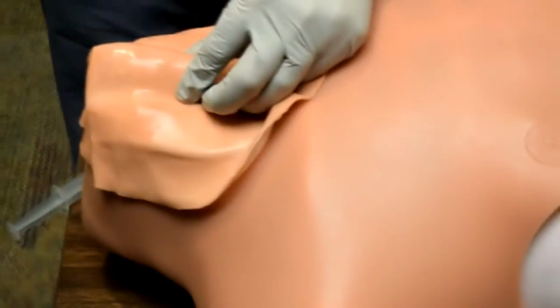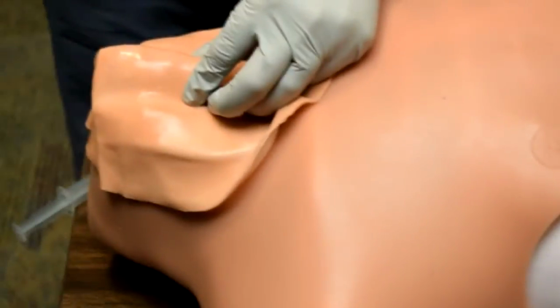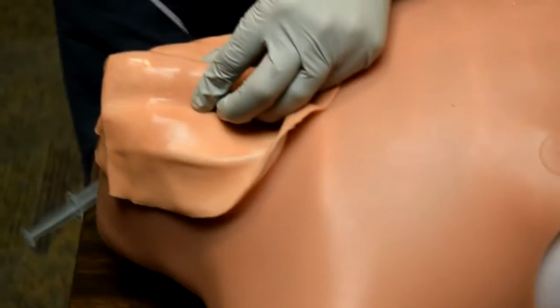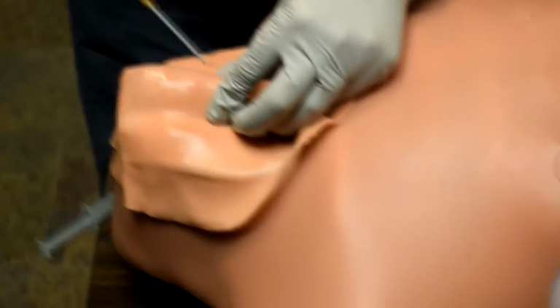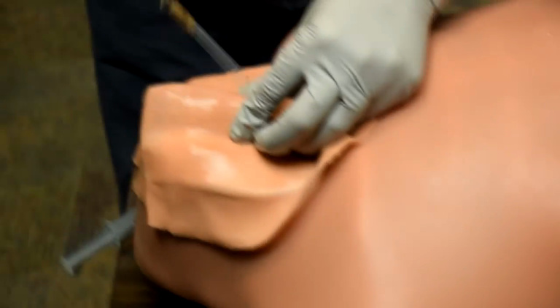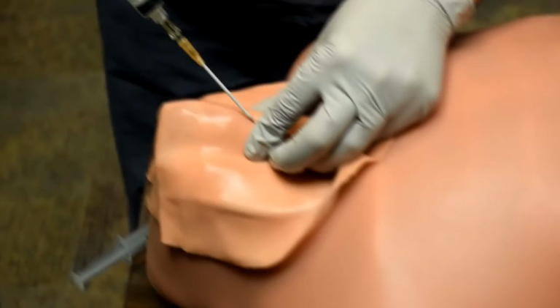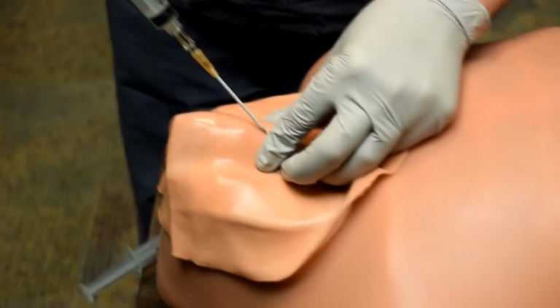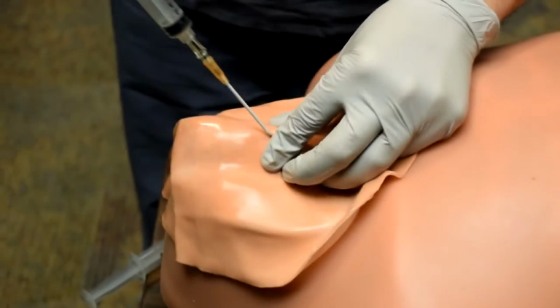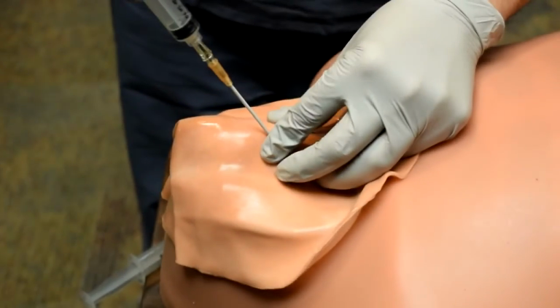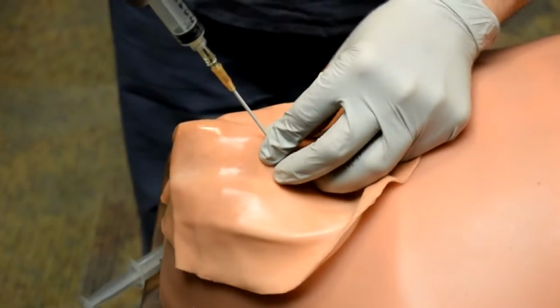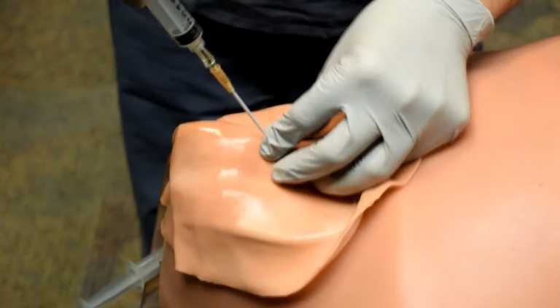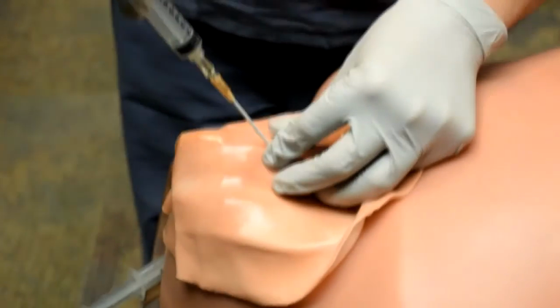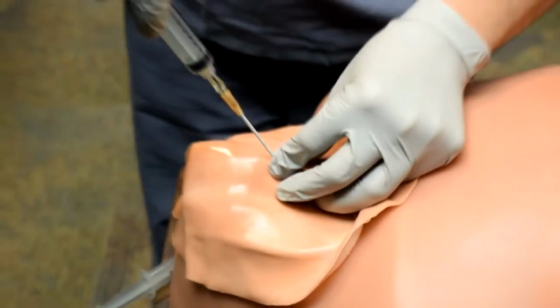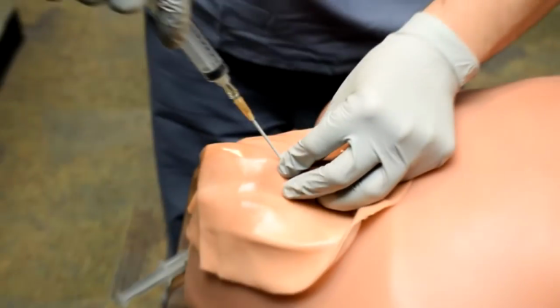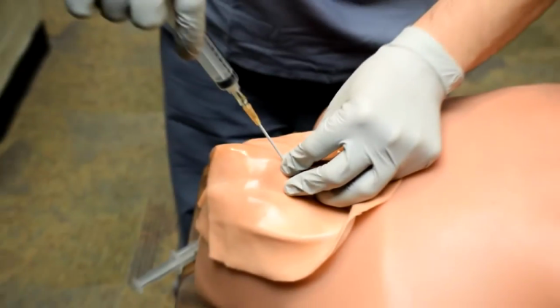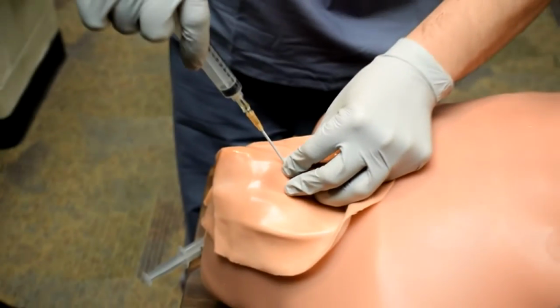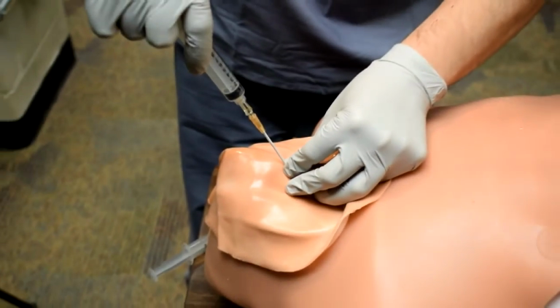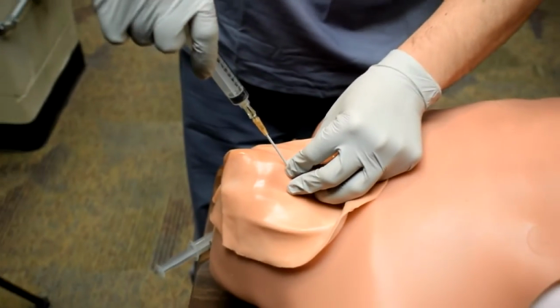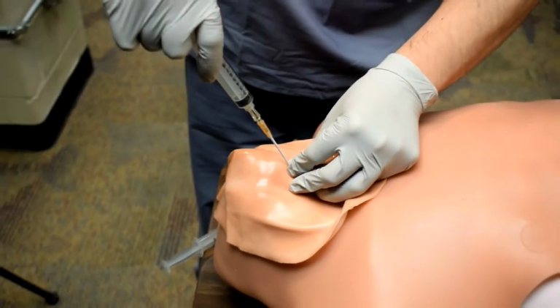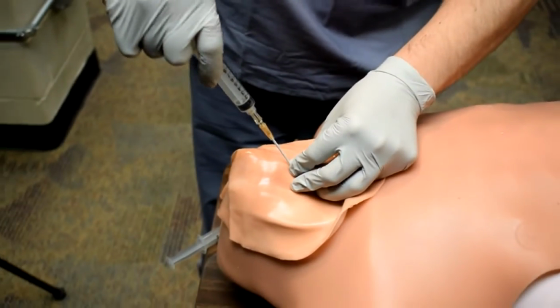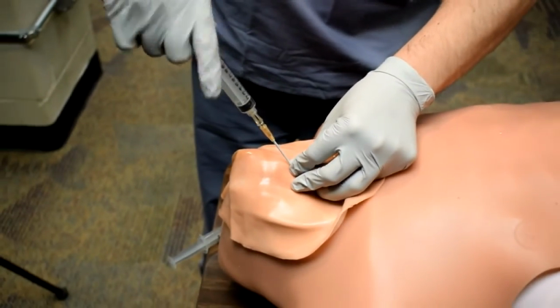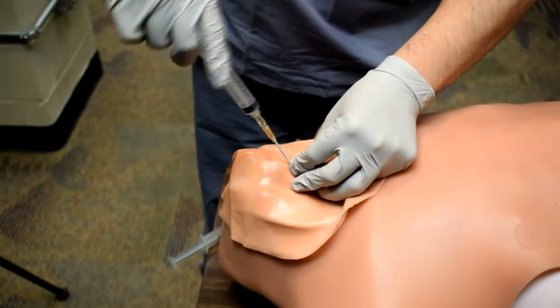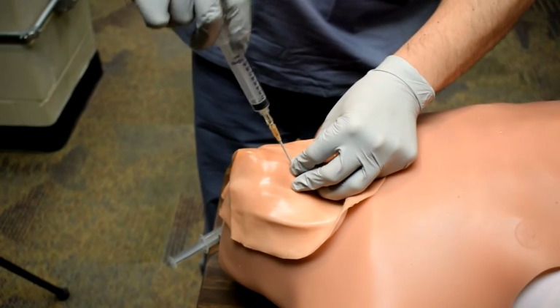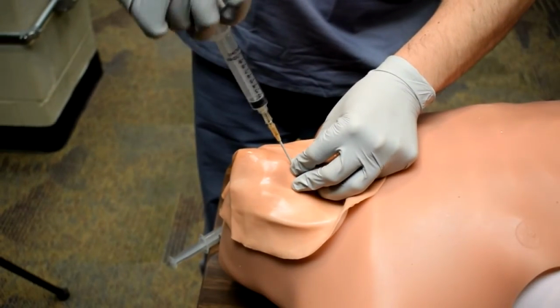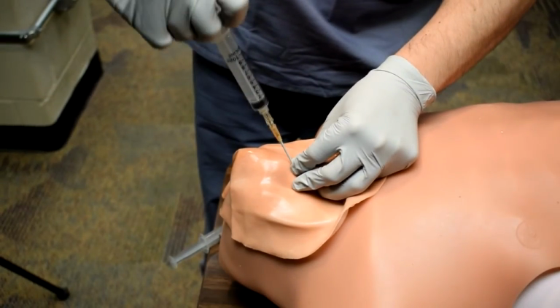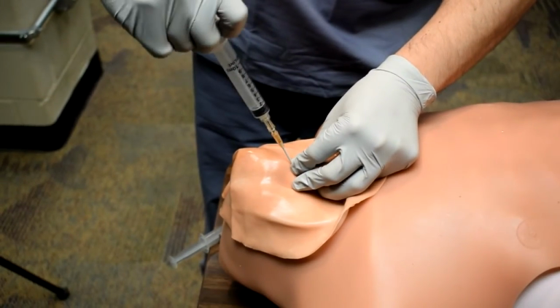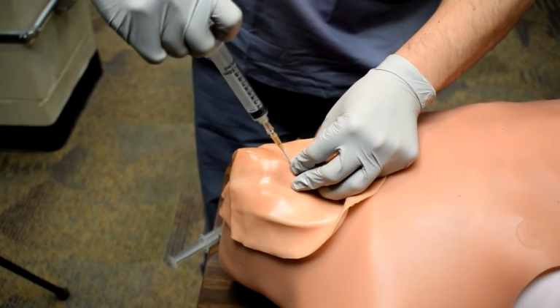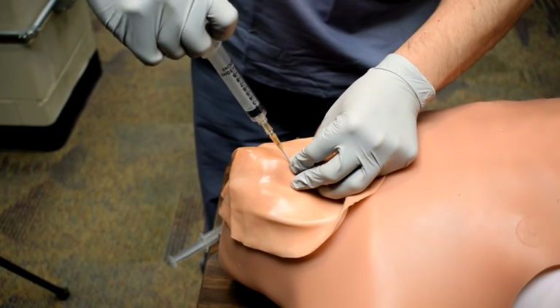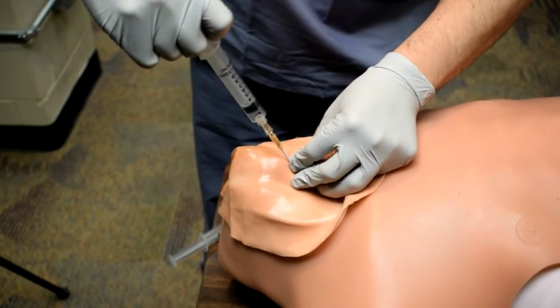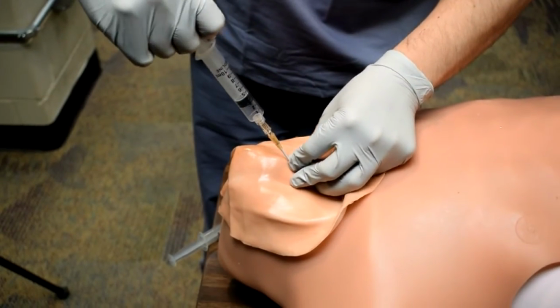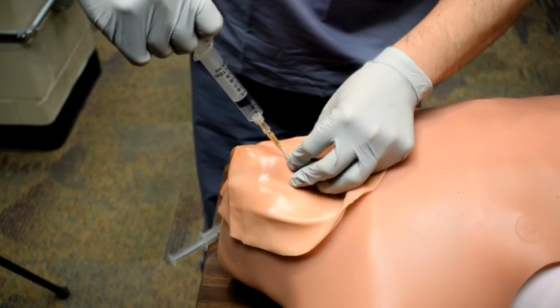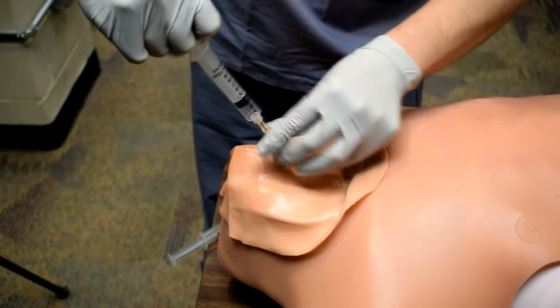I use my right hand and insert the needle at a 45-degree angle and insert it until I get air back.